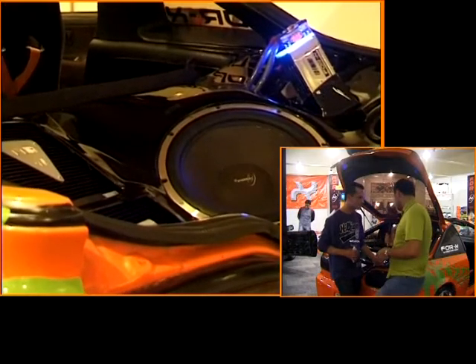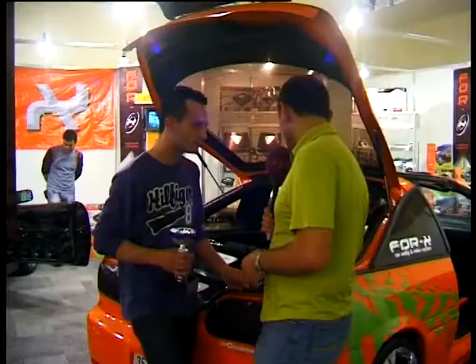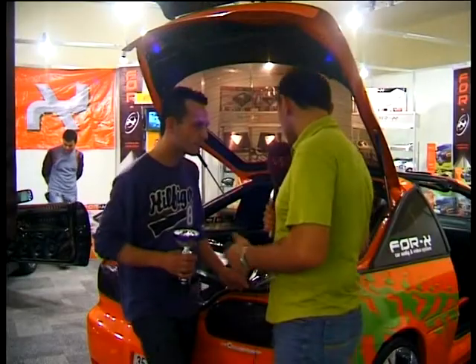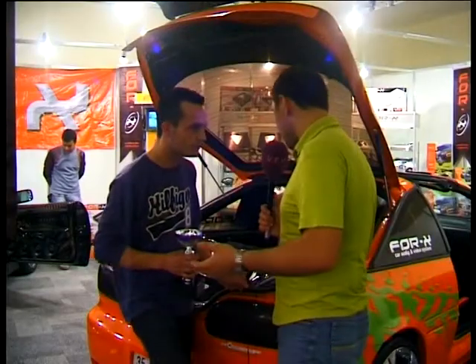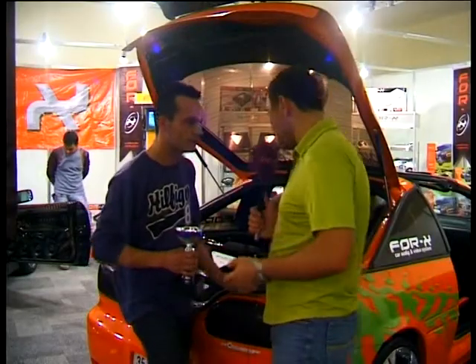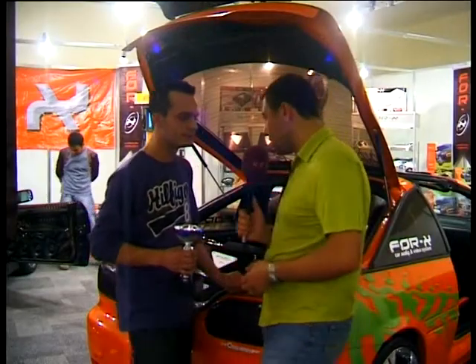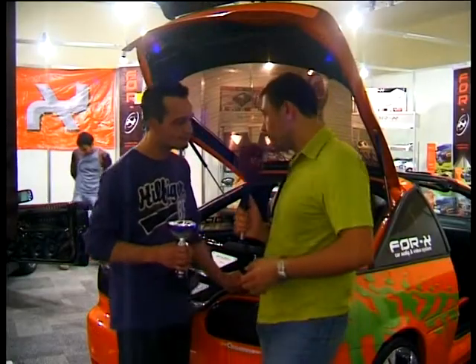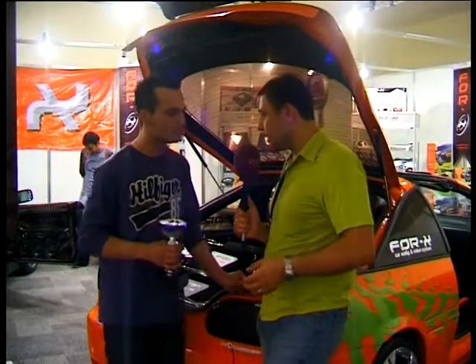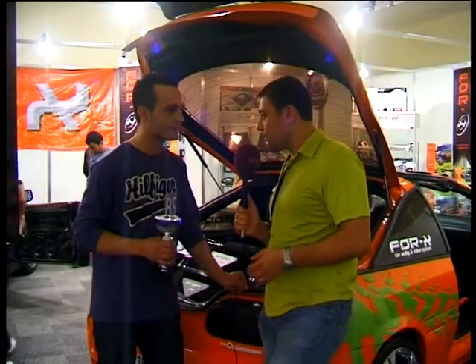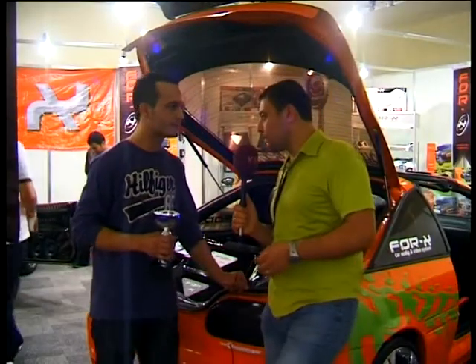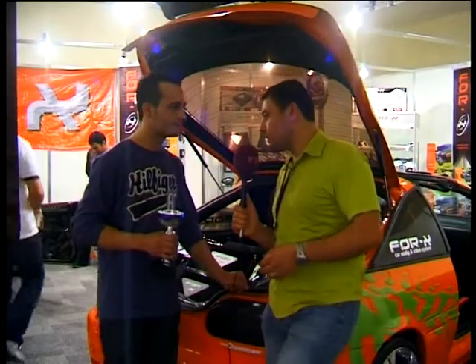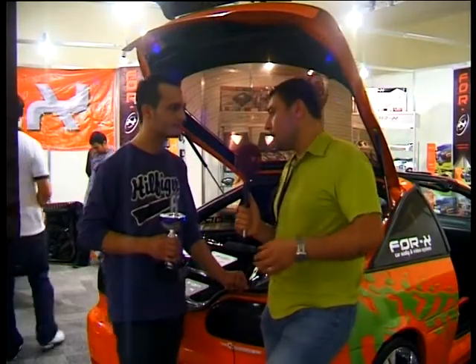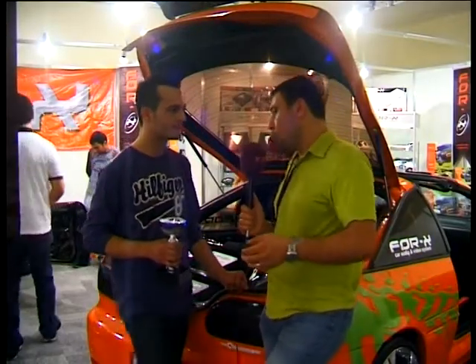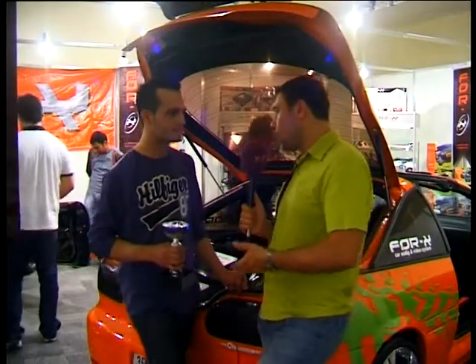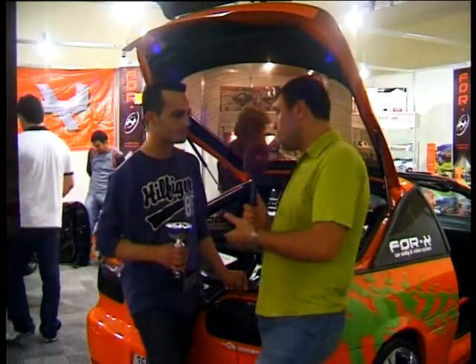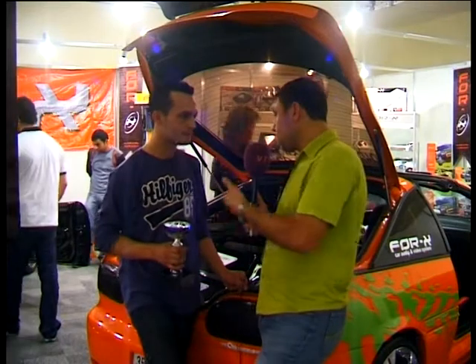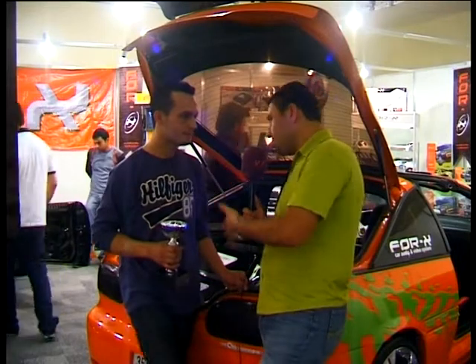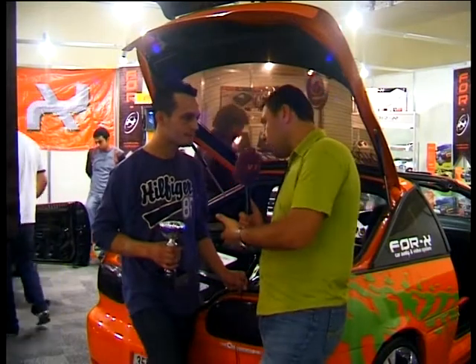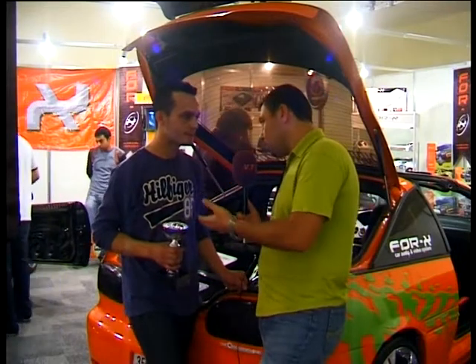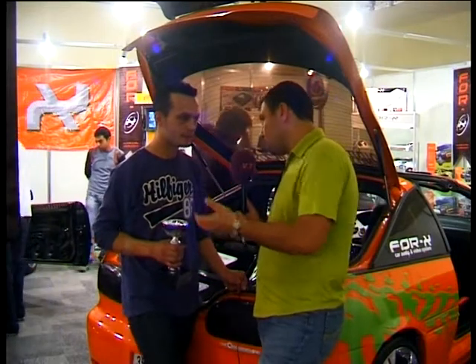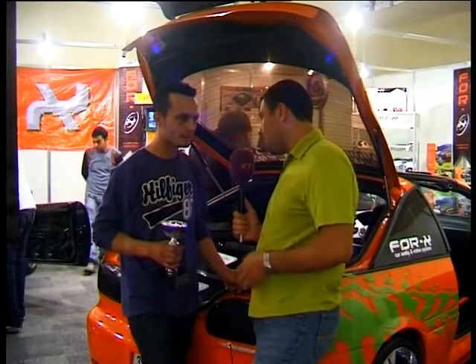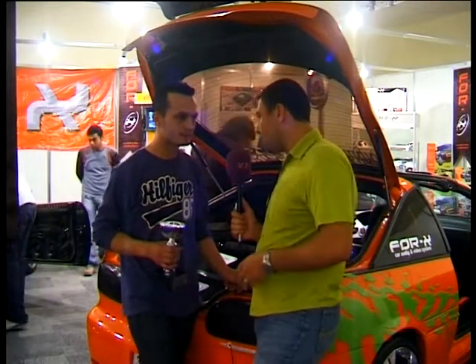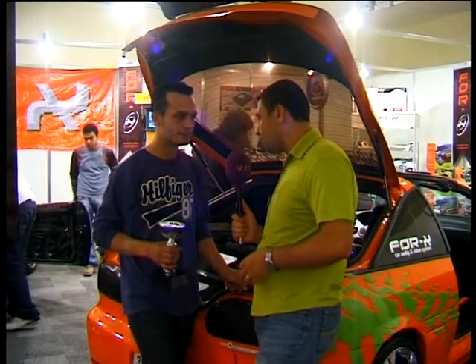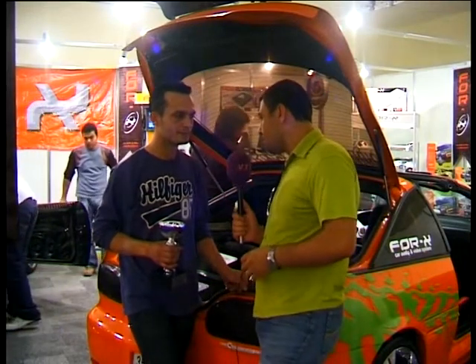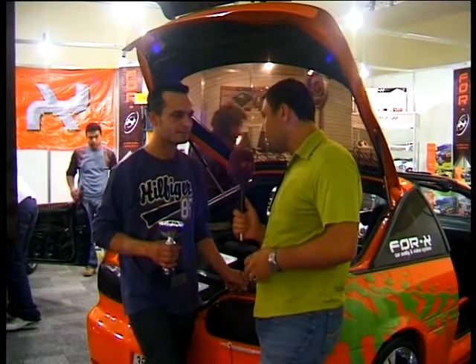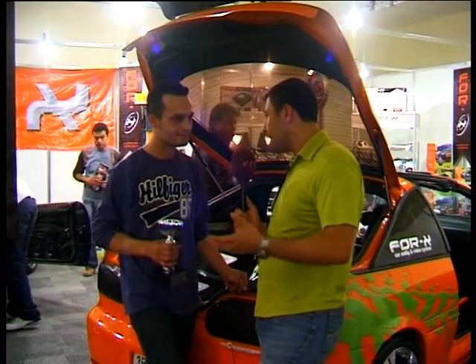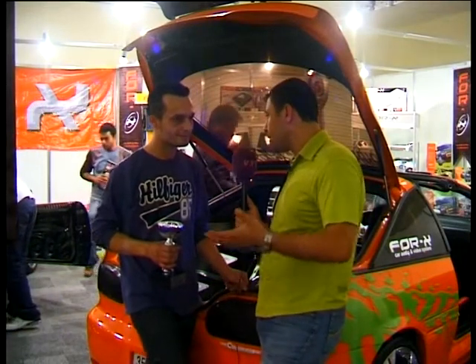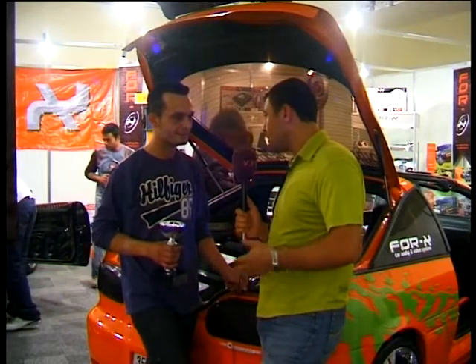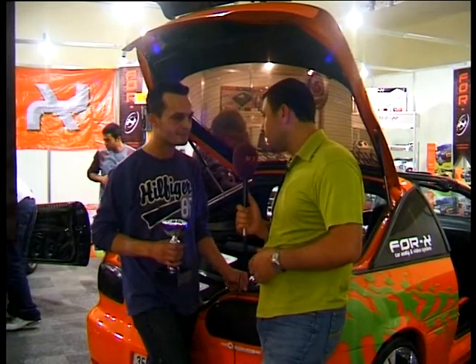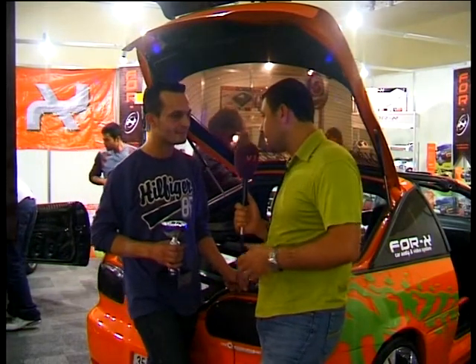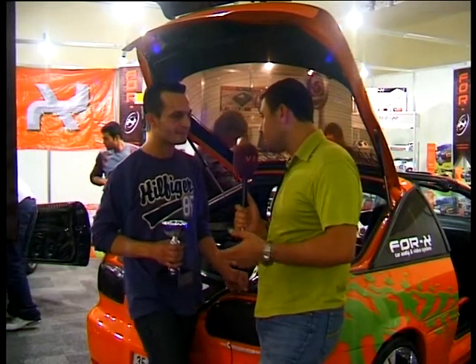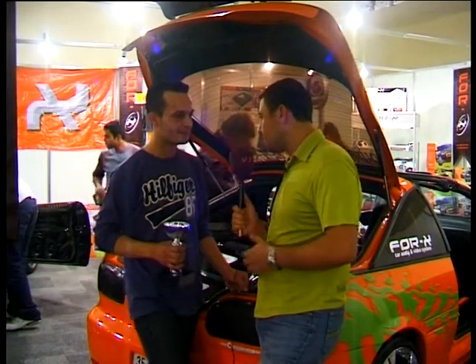Çok teşekkür ediyorum, programımıza katıldınız, renk verdiniz. Otomobiliniz ve siz, ümit ediyorum kazasız cezasız daha nice günler caddelerde yerinizi alırsınız.